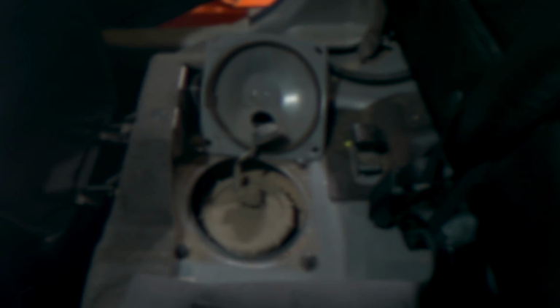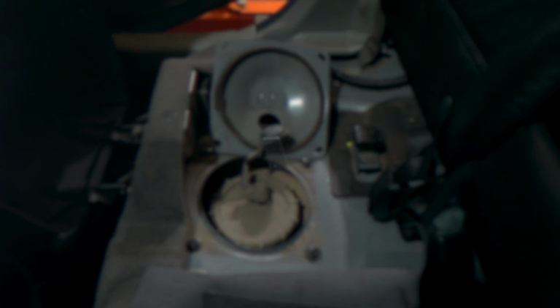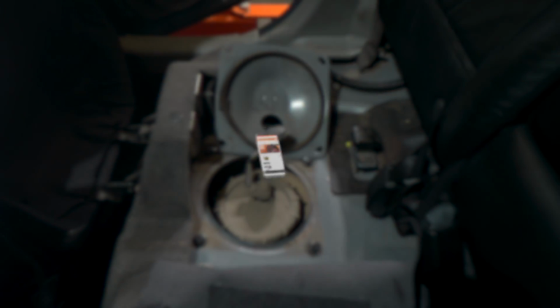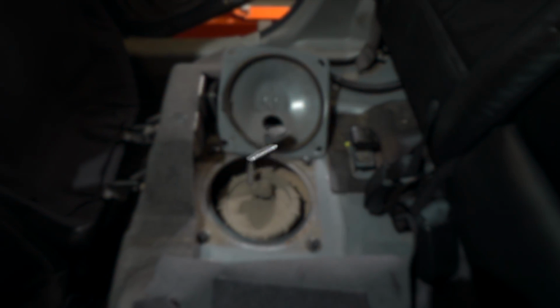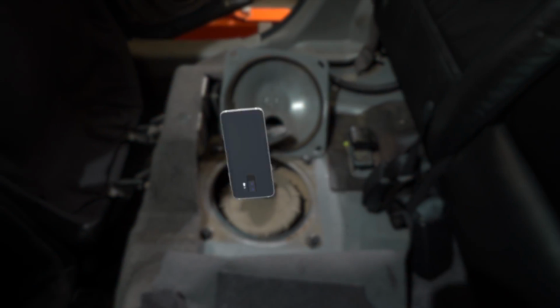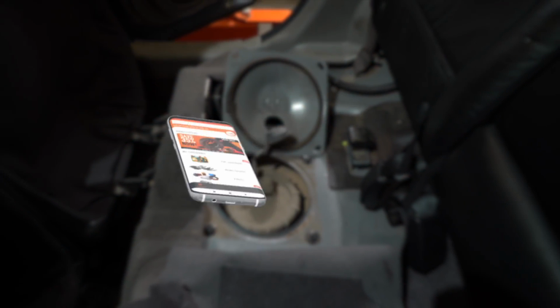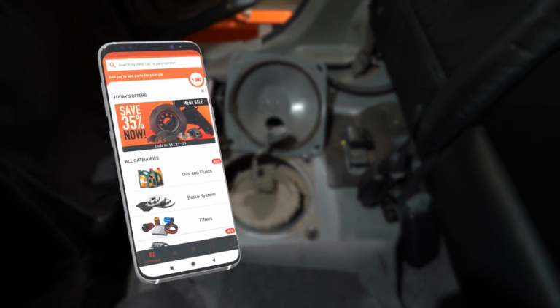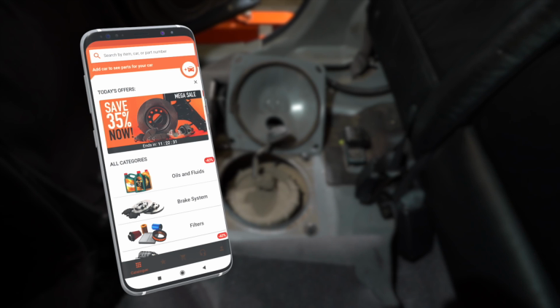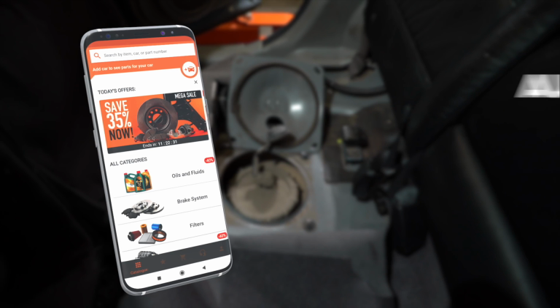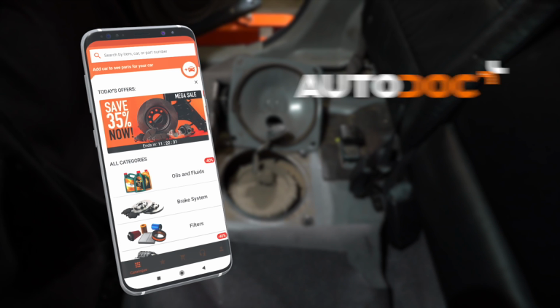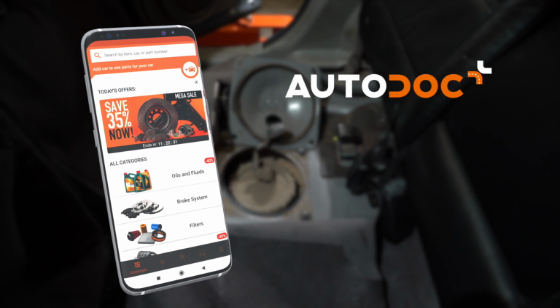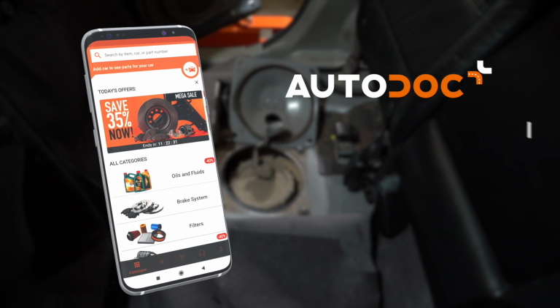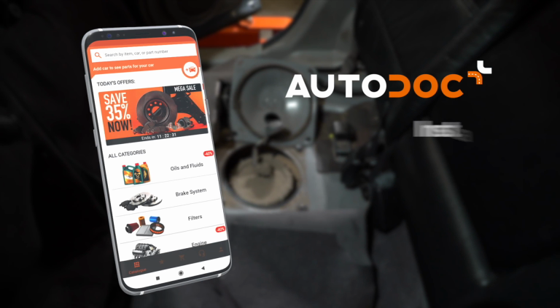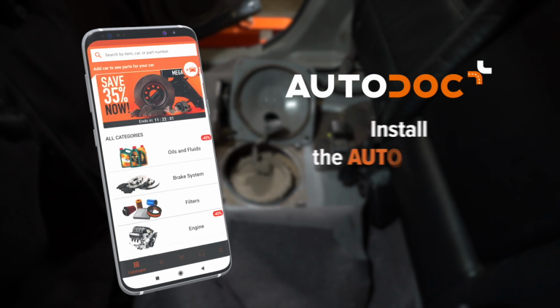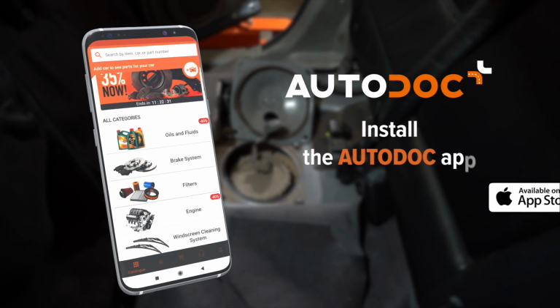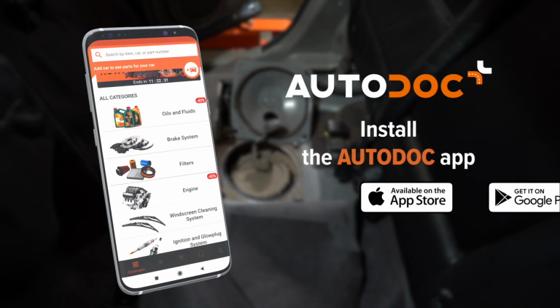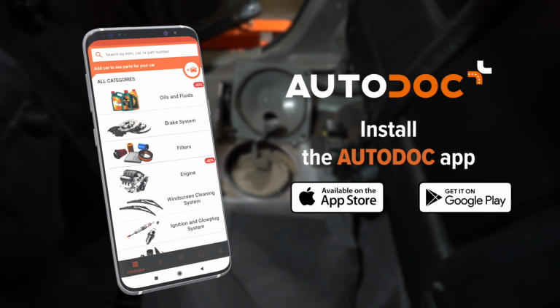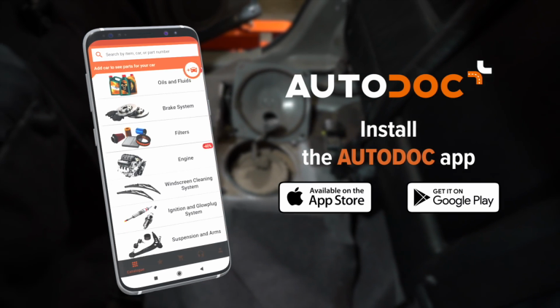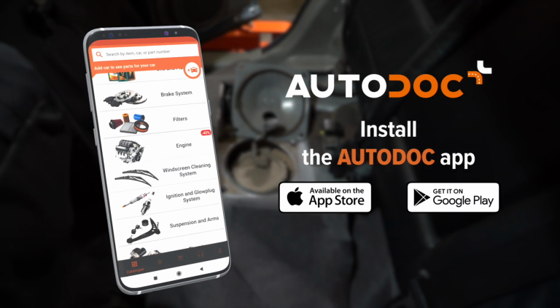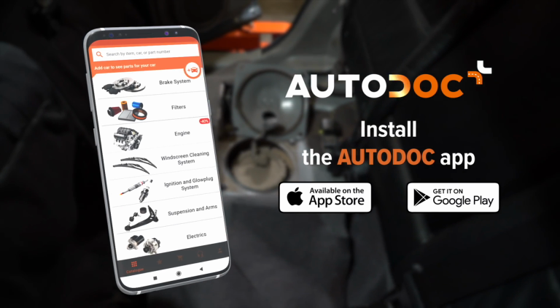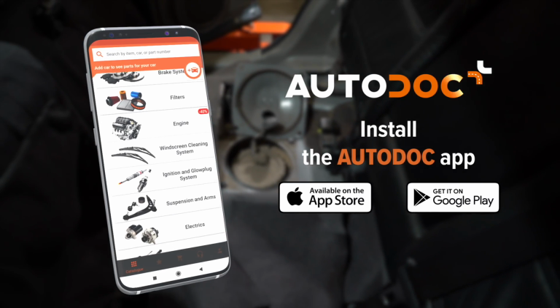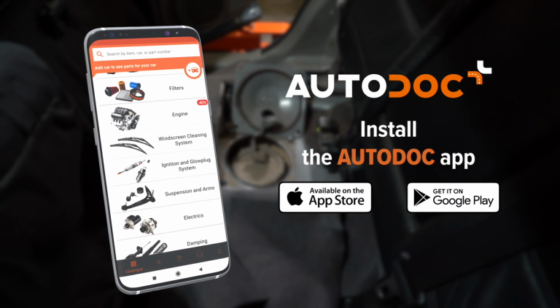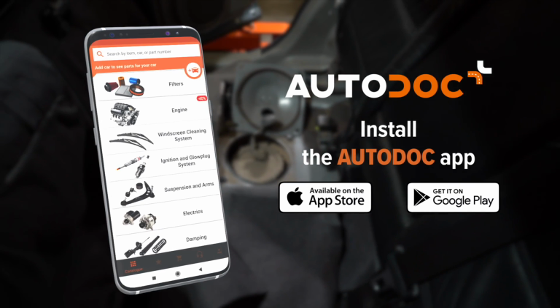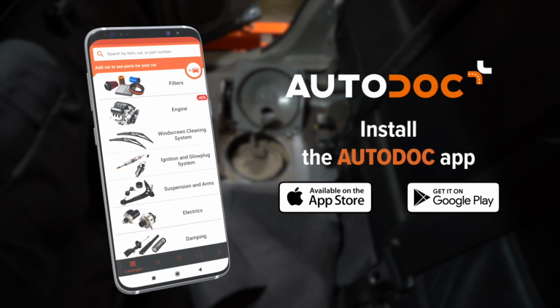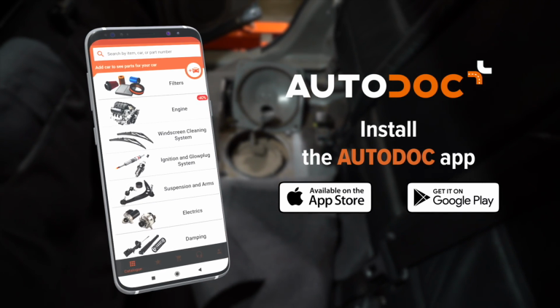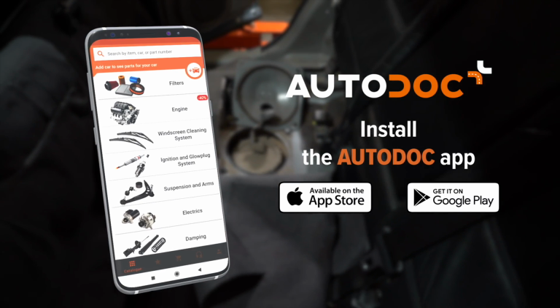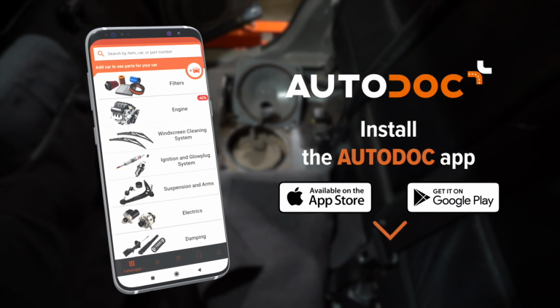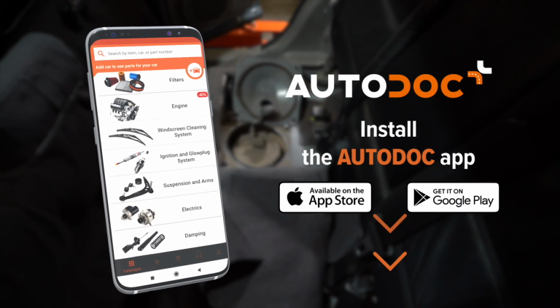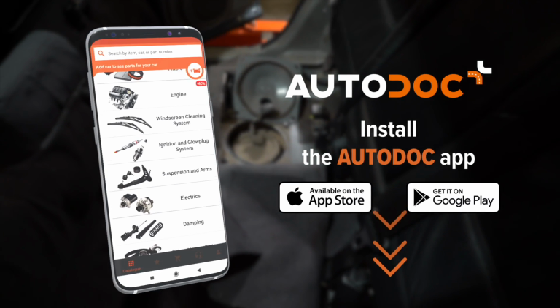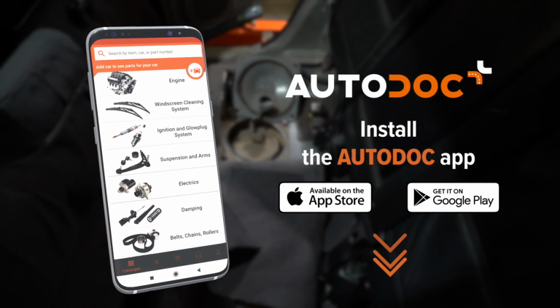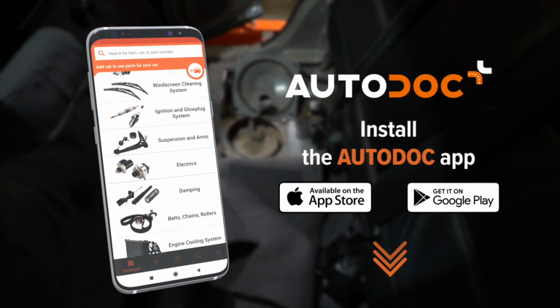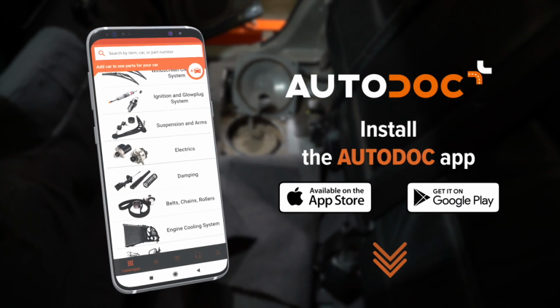Auto-Doc — all car parts at the lowest prices on your phone. Try it for yourself.